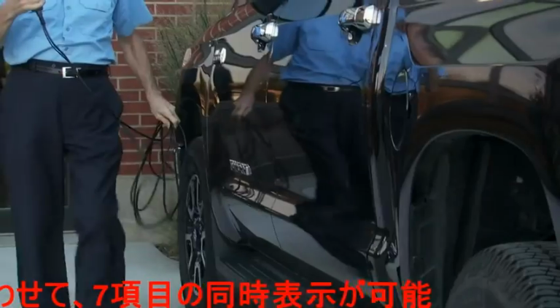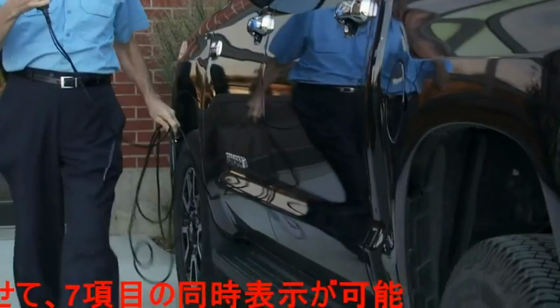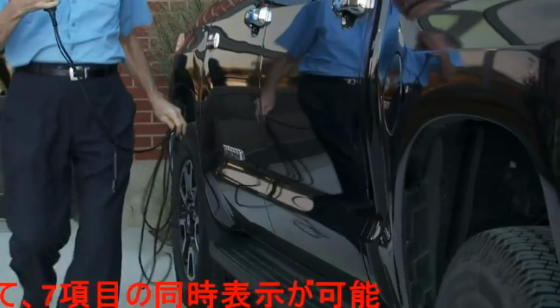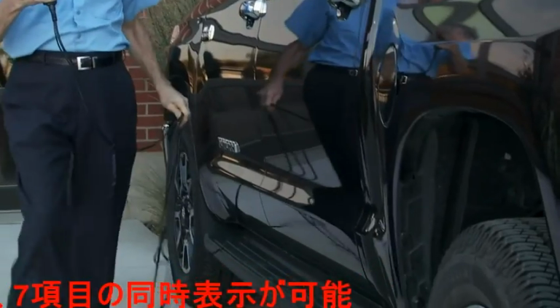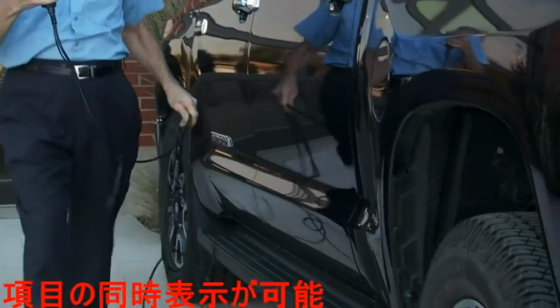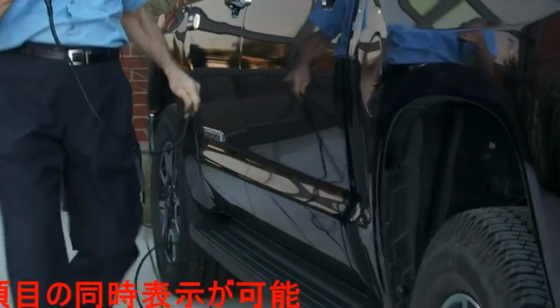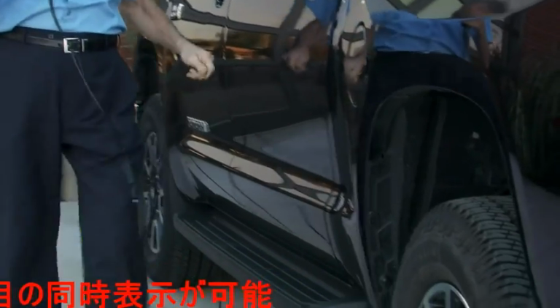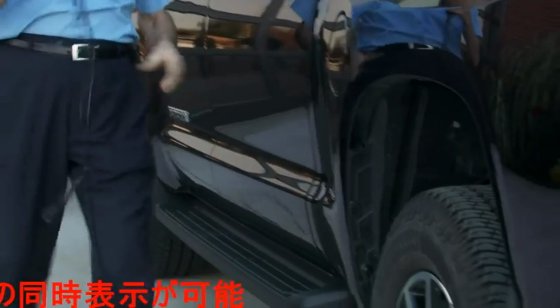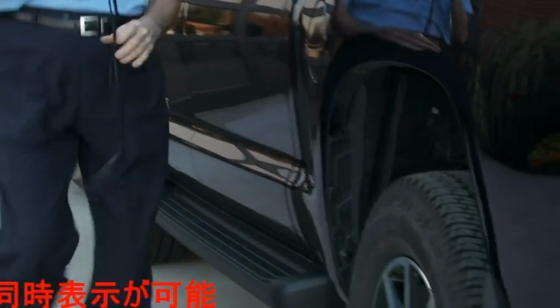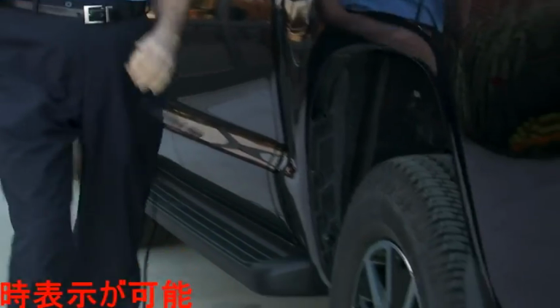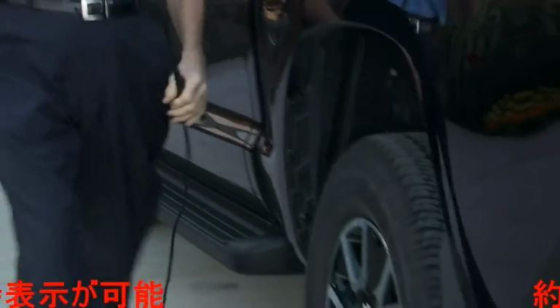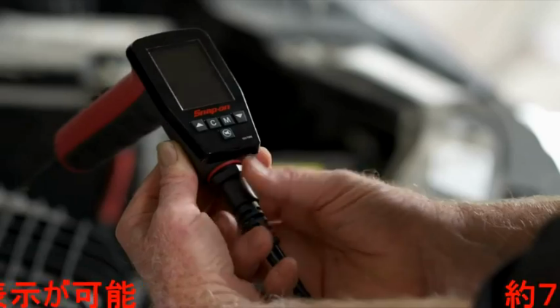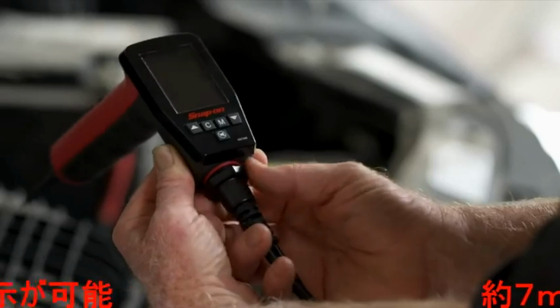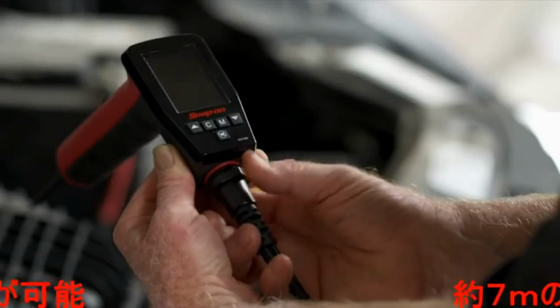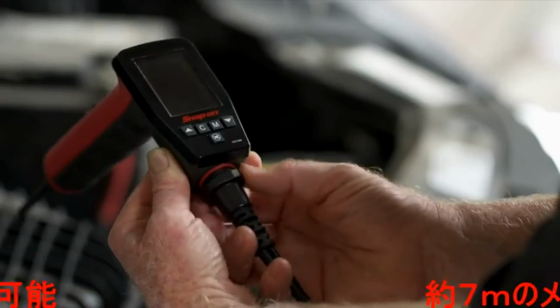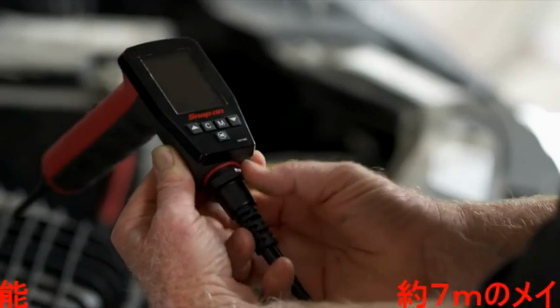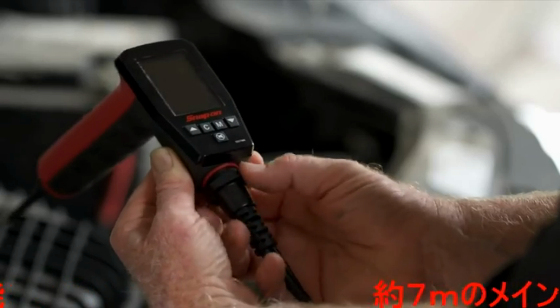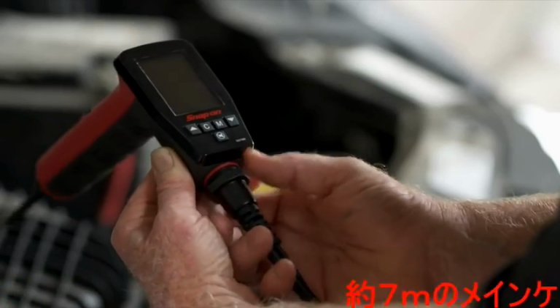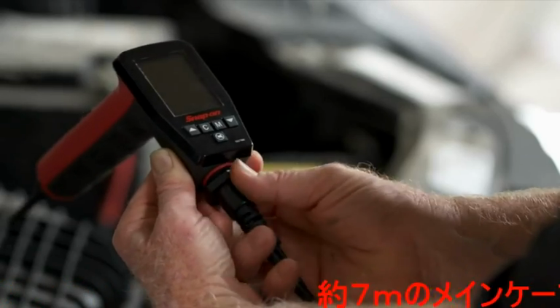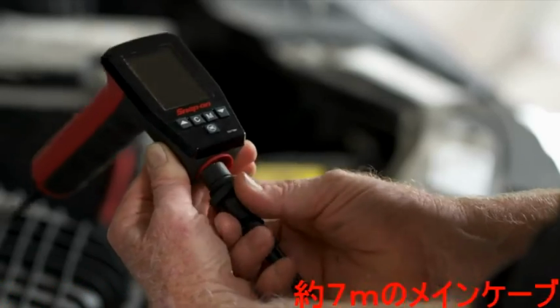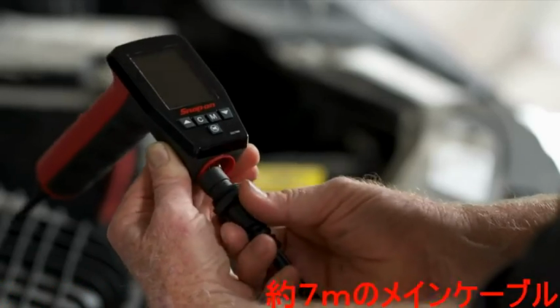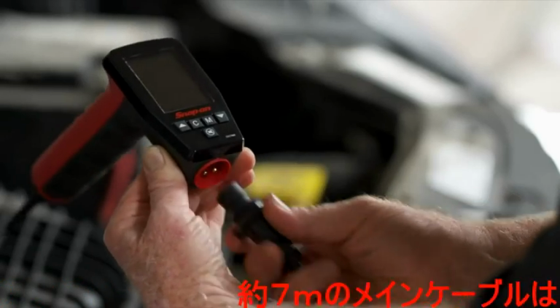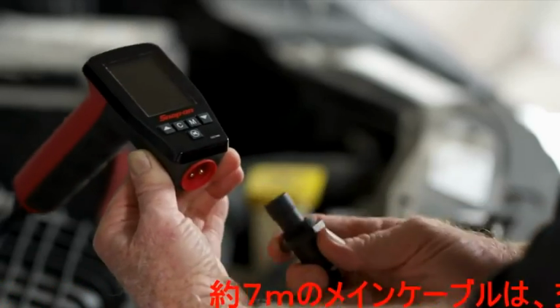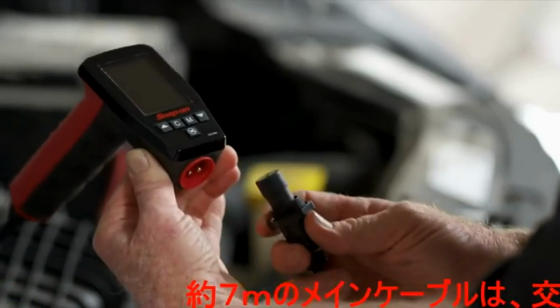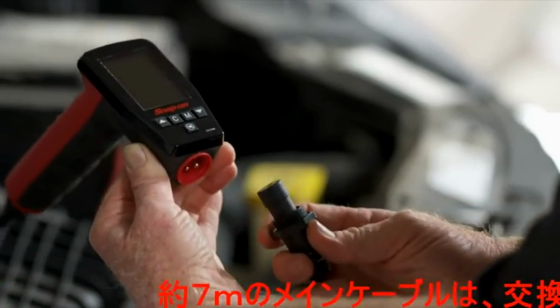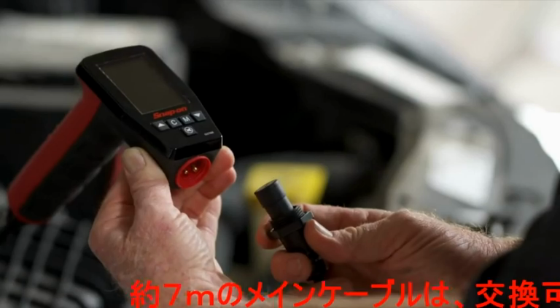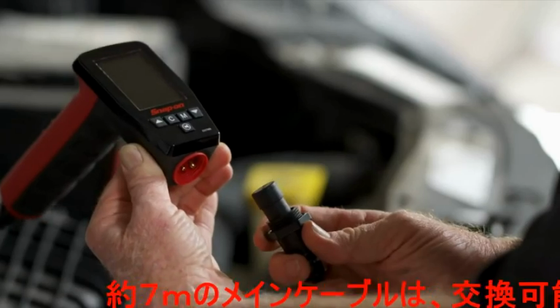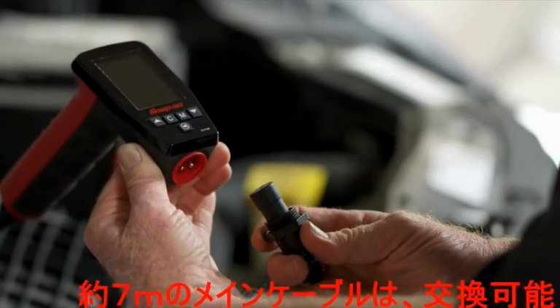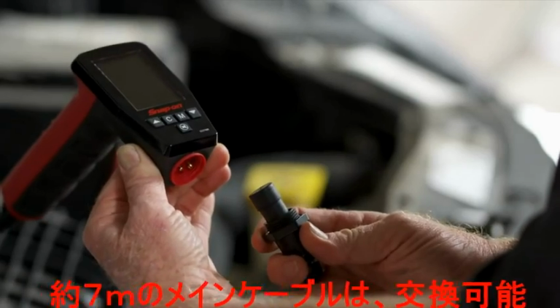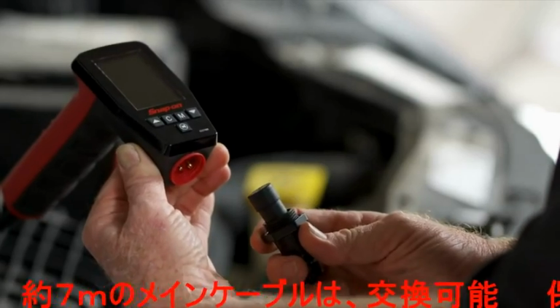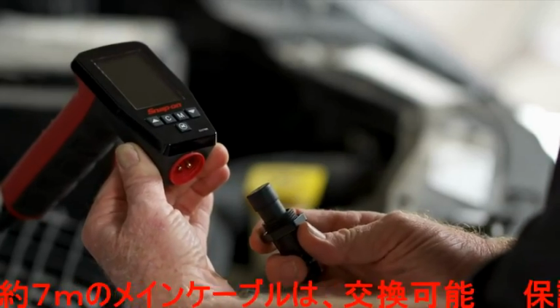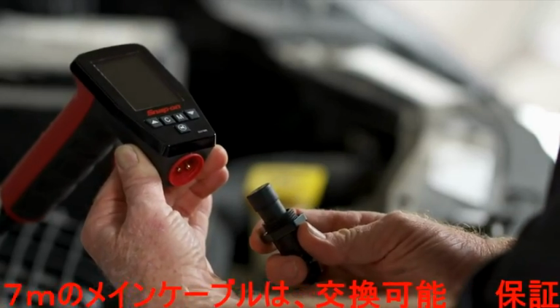Should the 23-foot cable ever need replacing, we made it pre-calibrated and user serviceable.